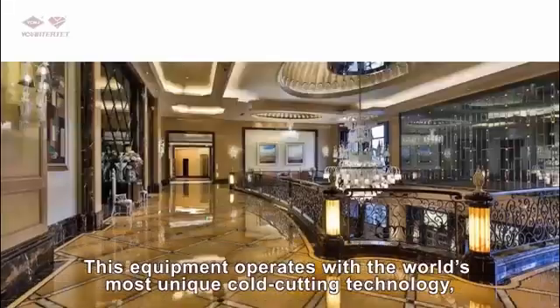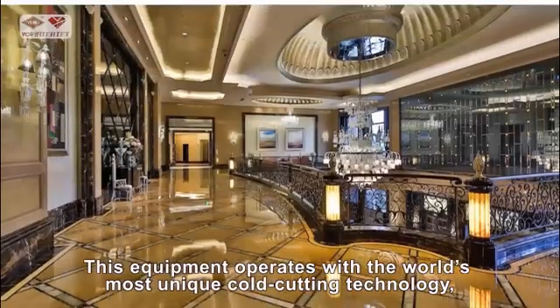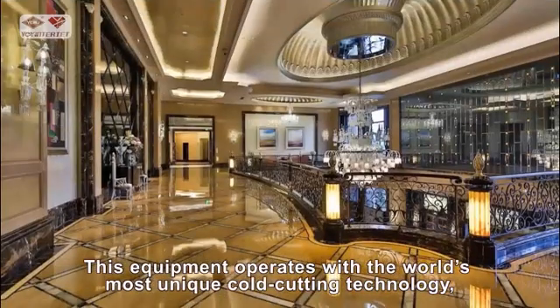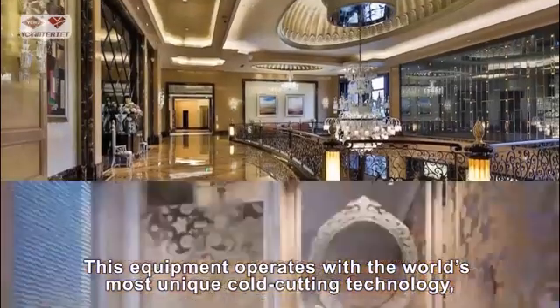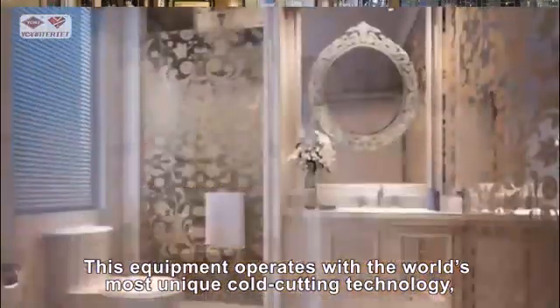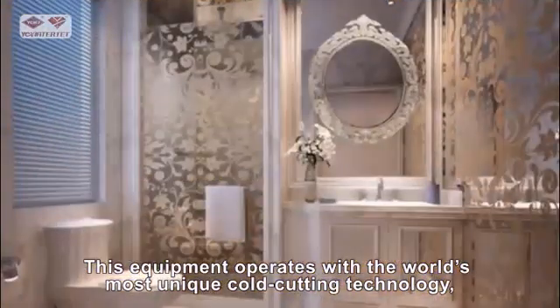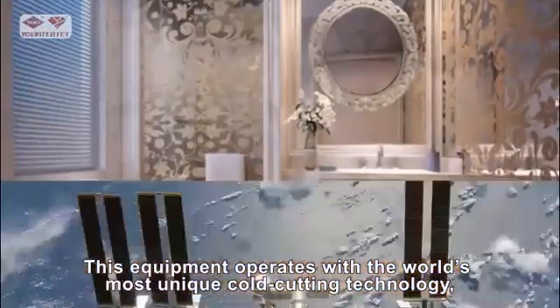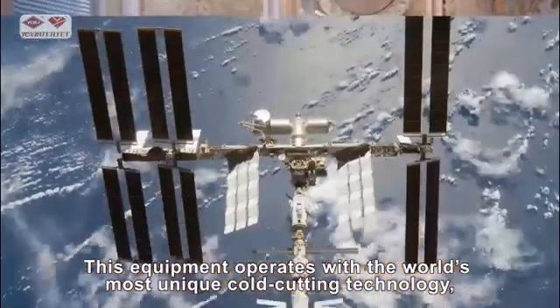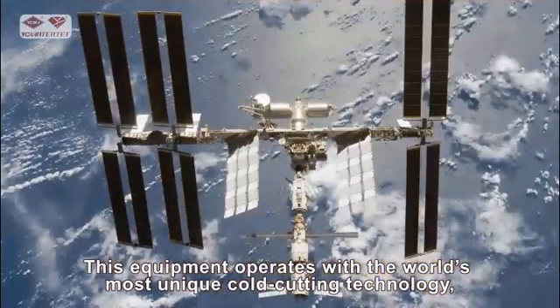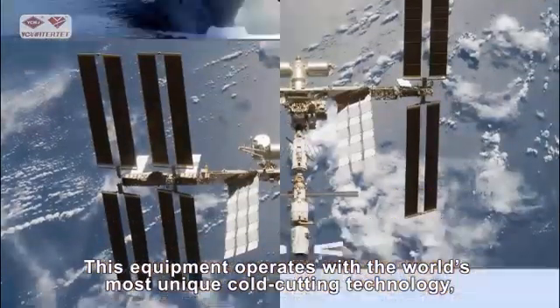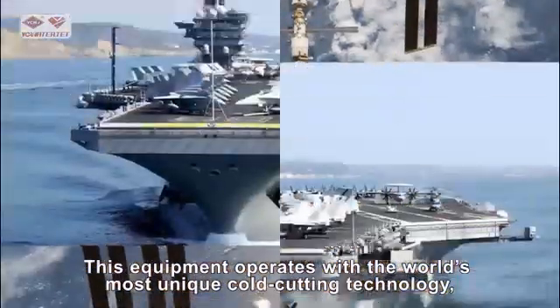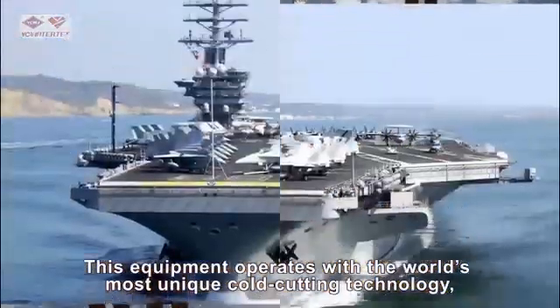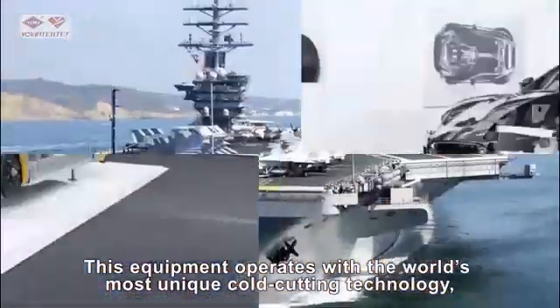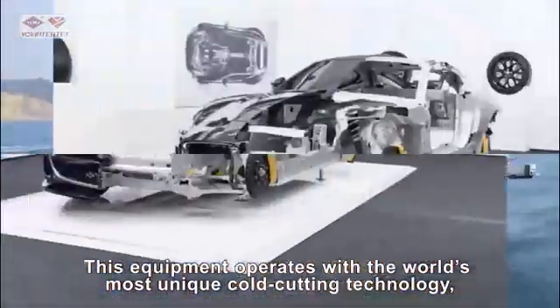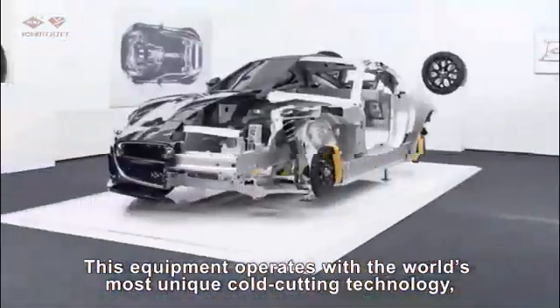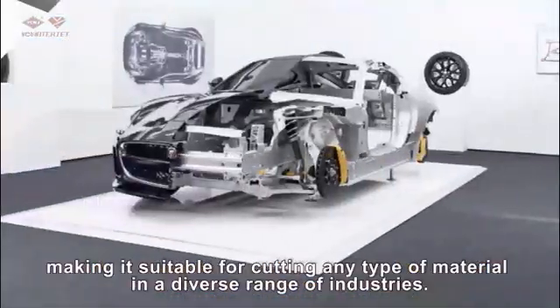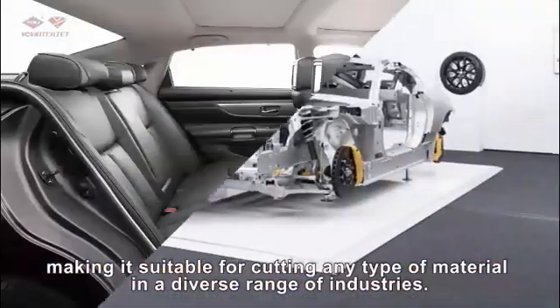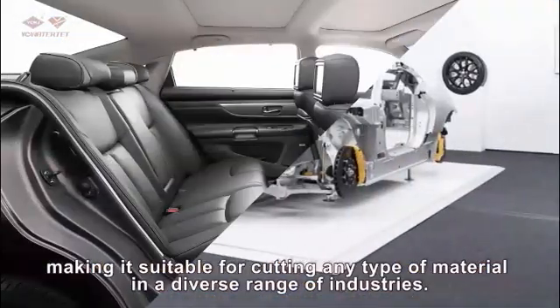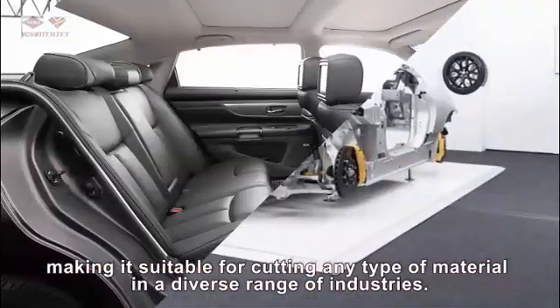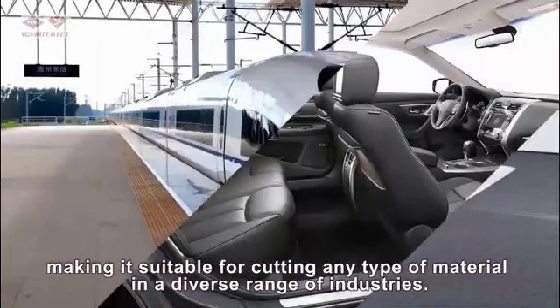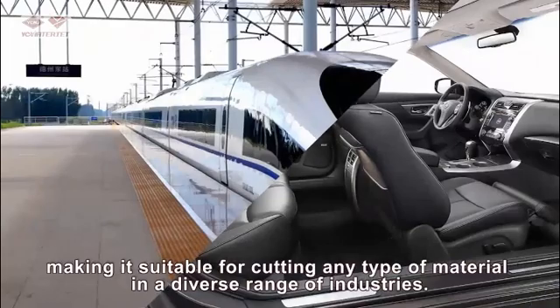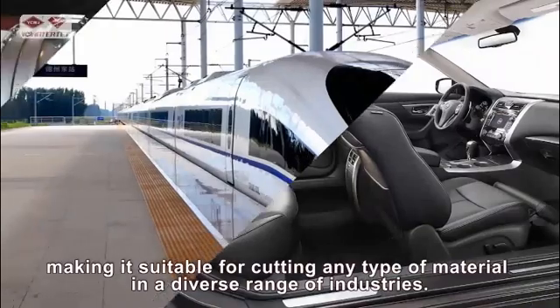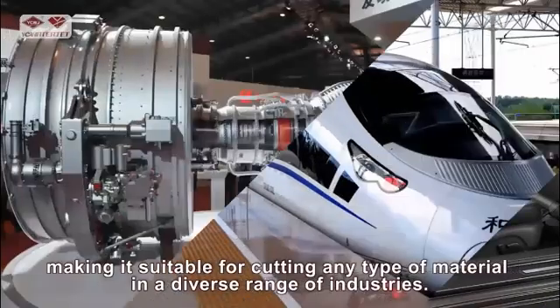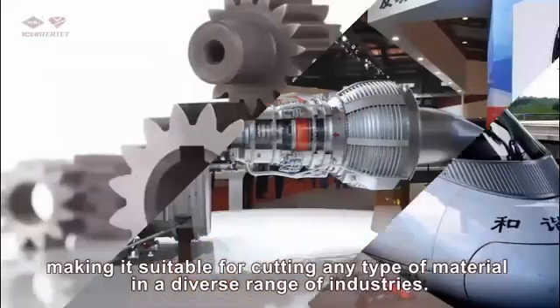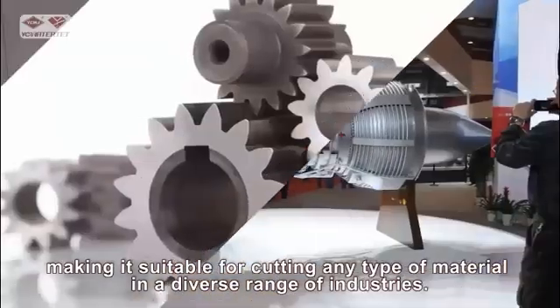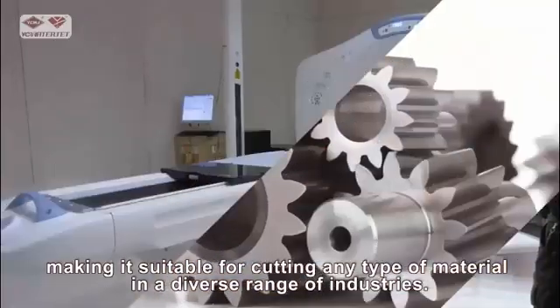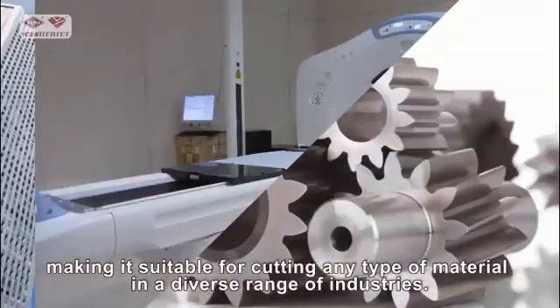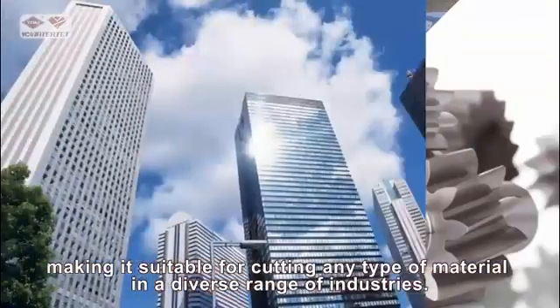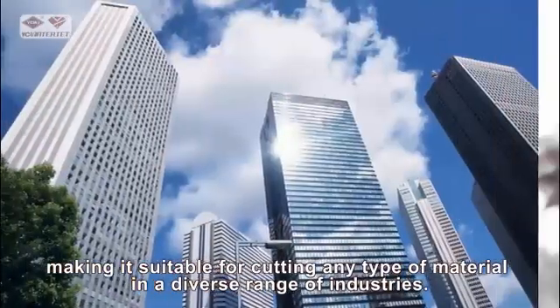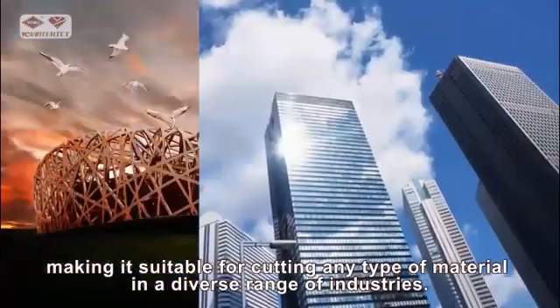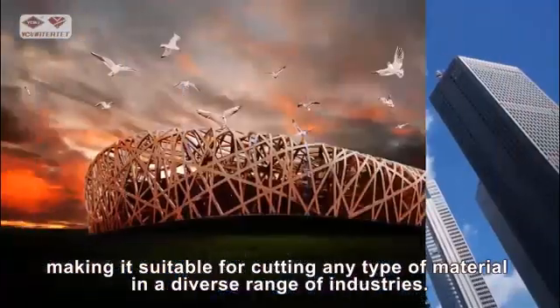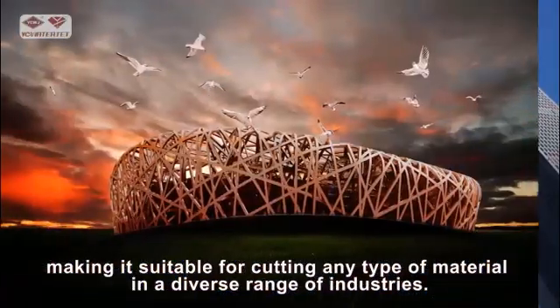This equipment operates with the world's most unique cold cutting technology, making it suitable for cutting any type of material in a diverse range of industries.